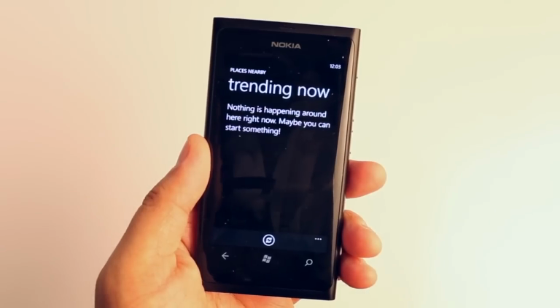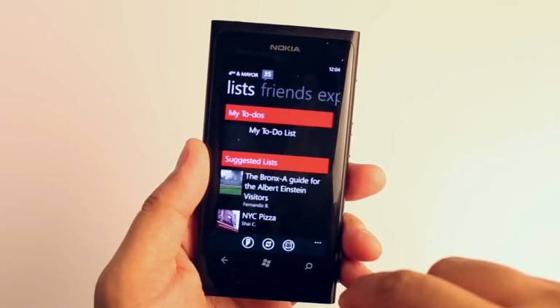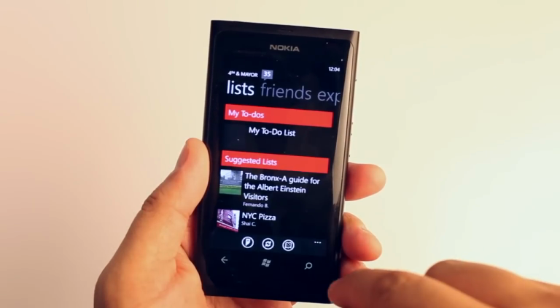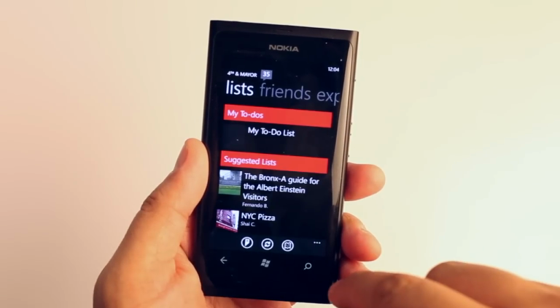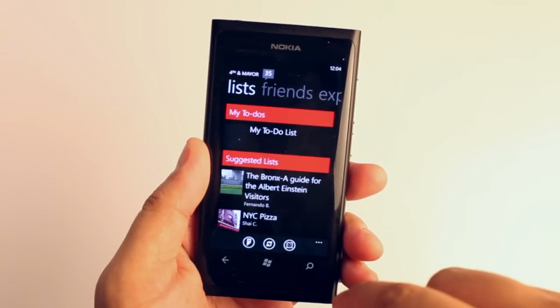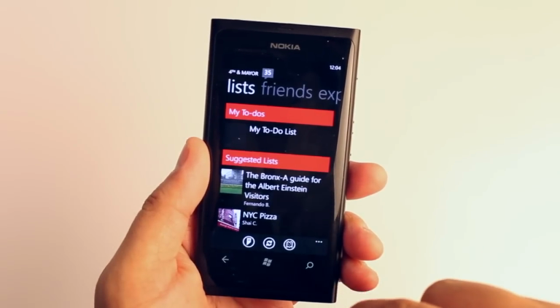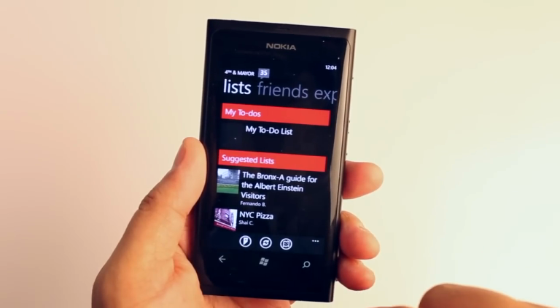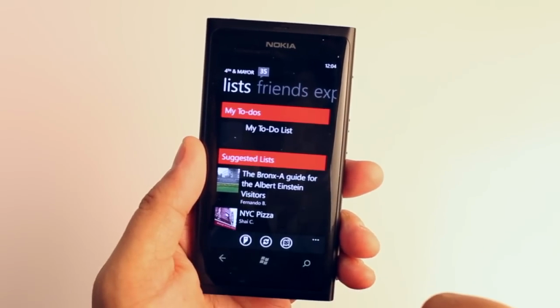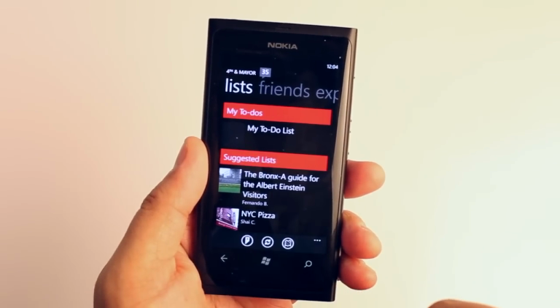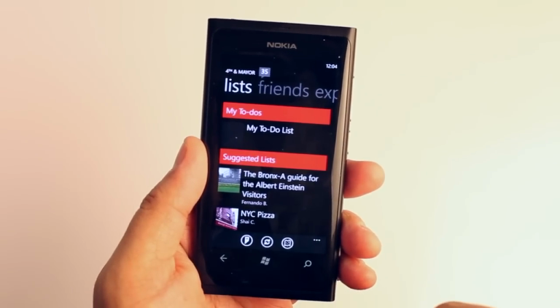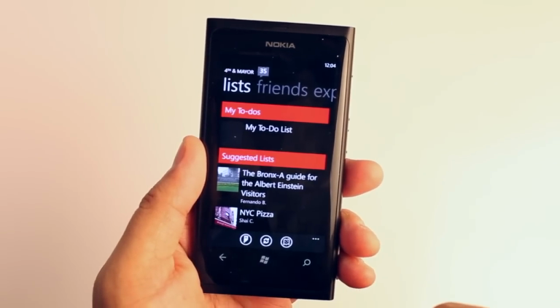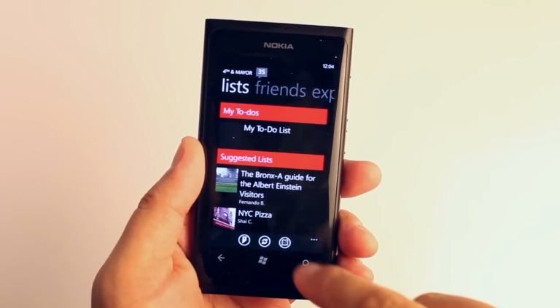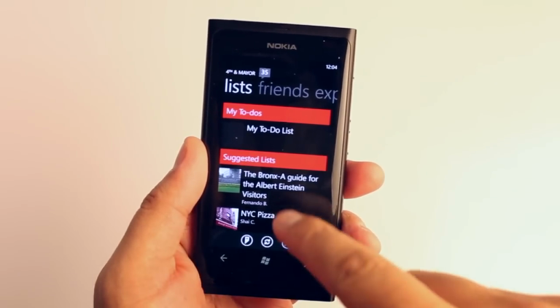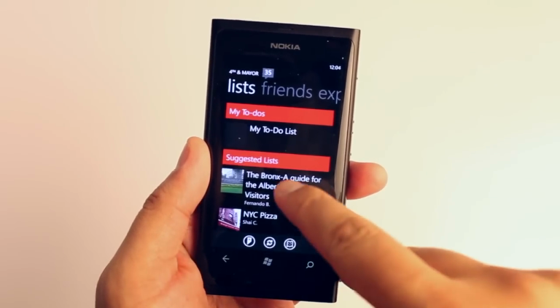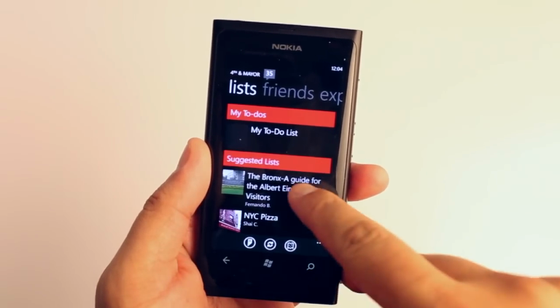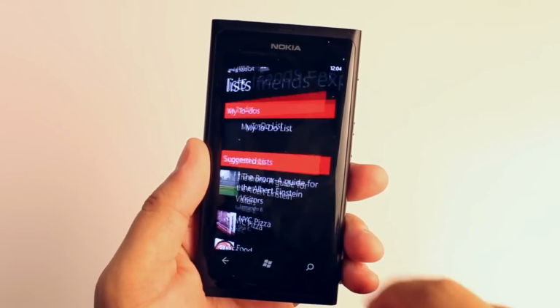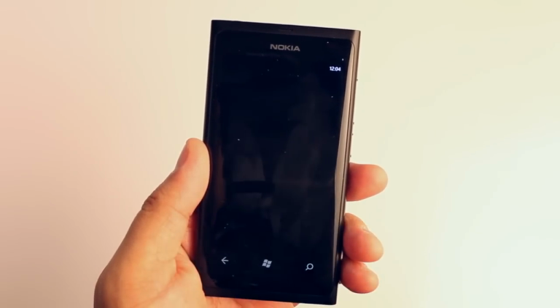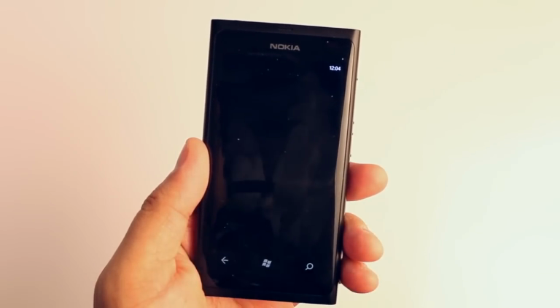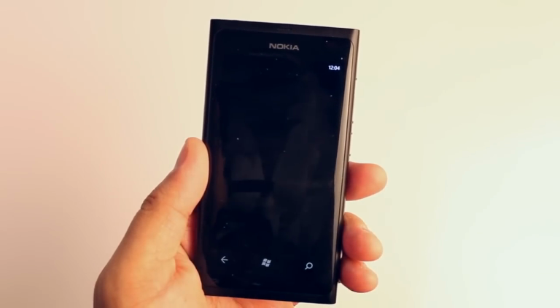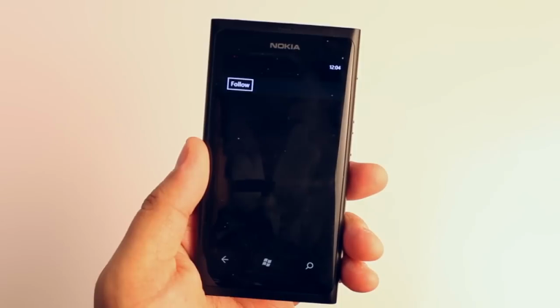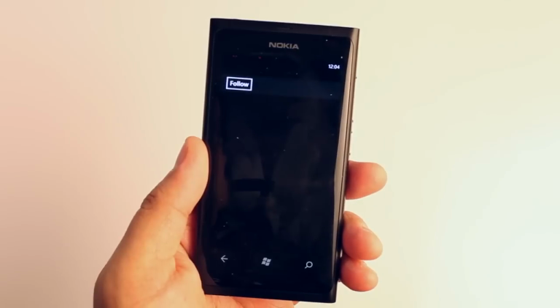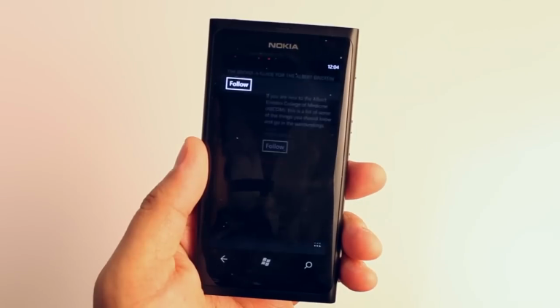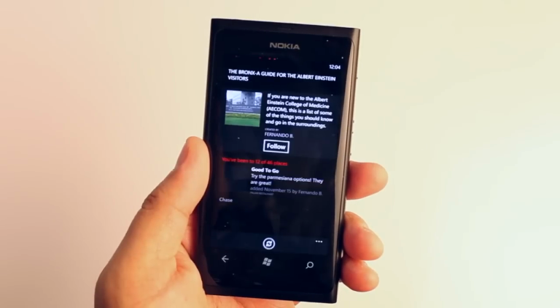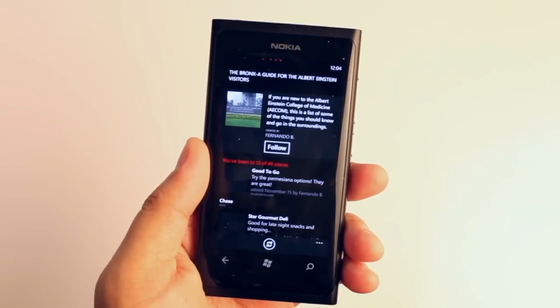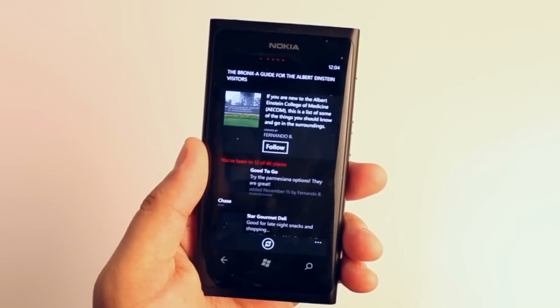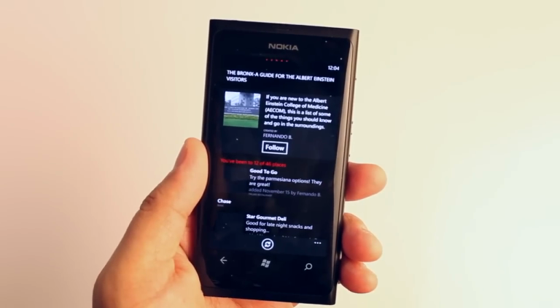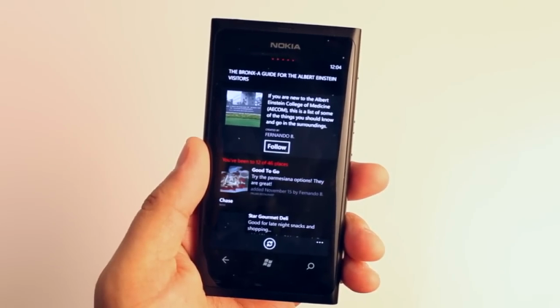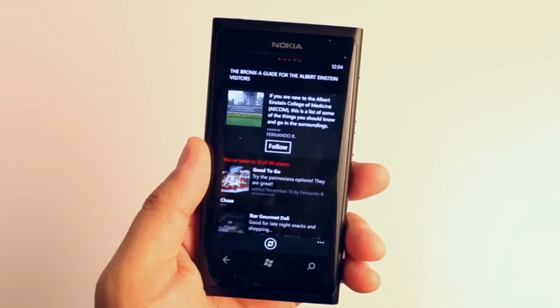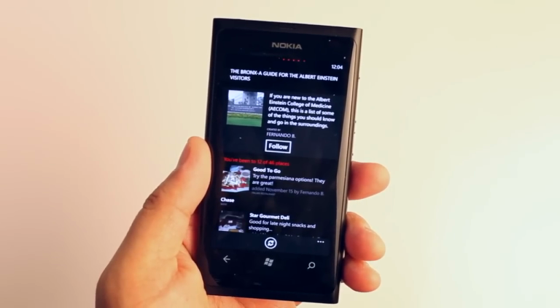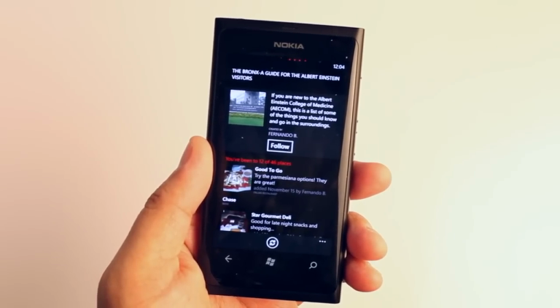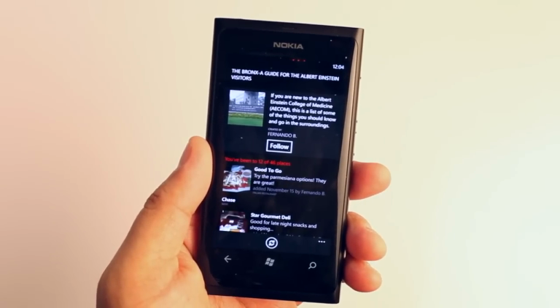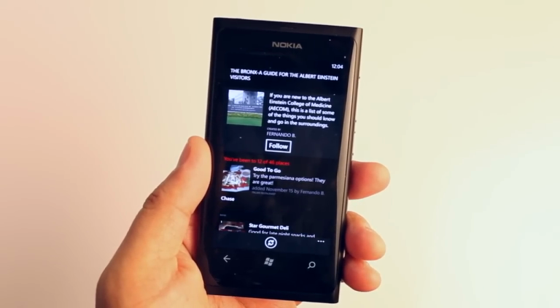The next panel includes lists created by Foursquare users. Here you can check out some of the places they have for recommendations.